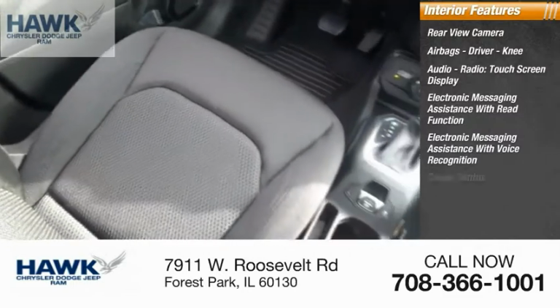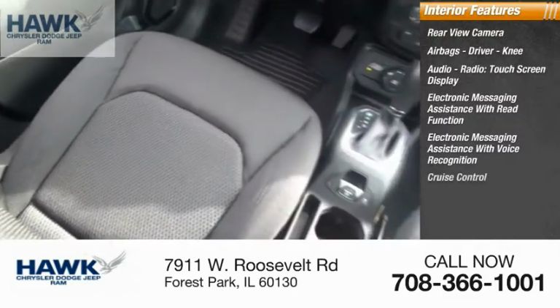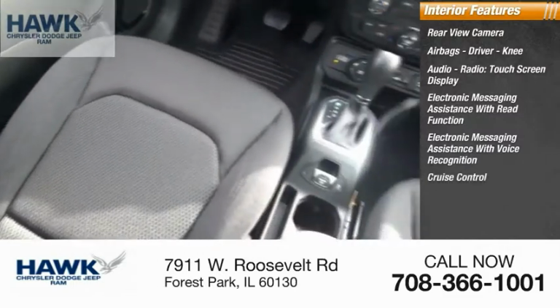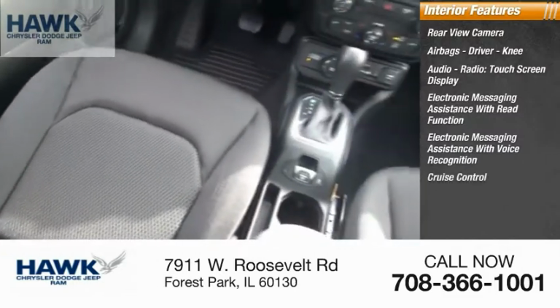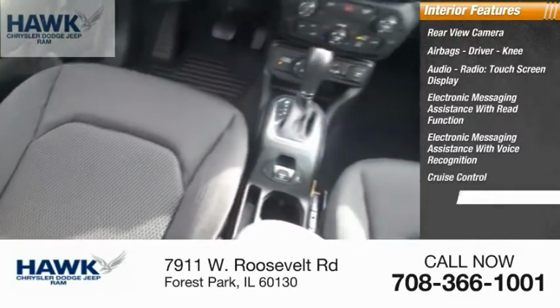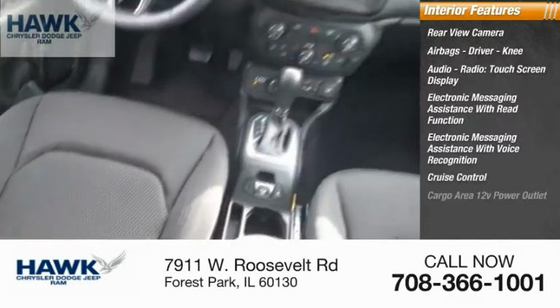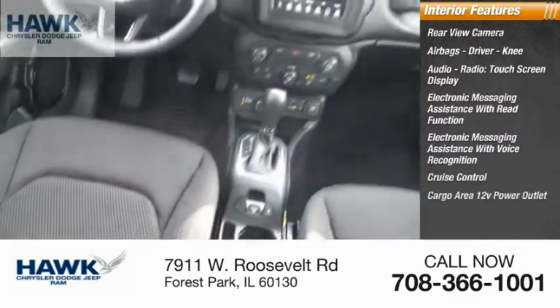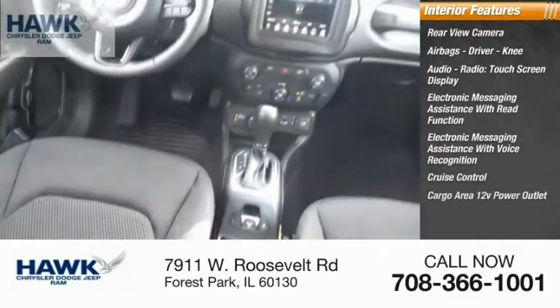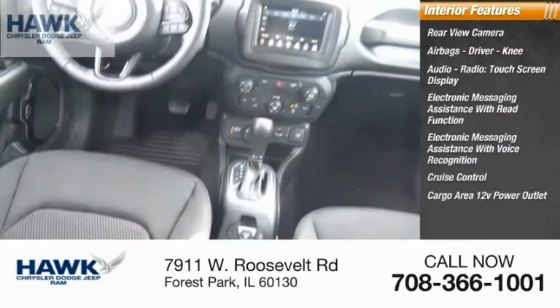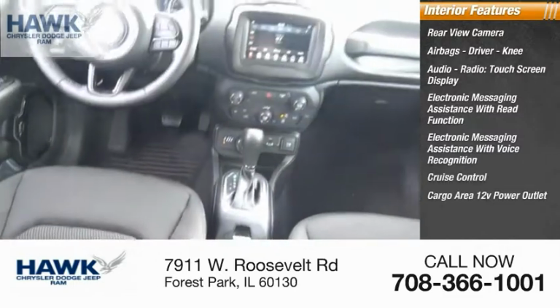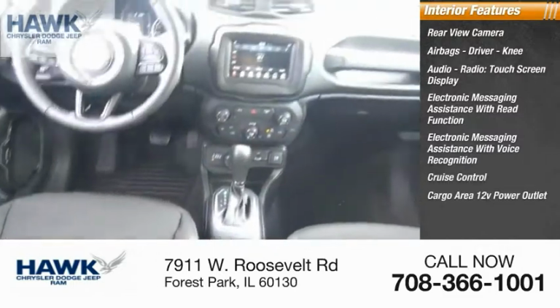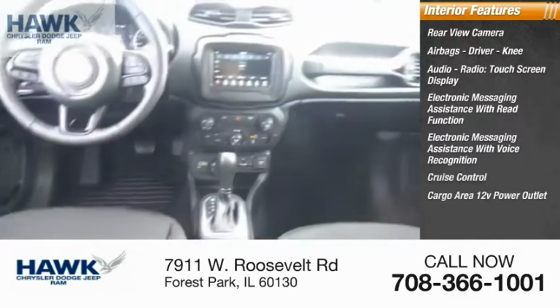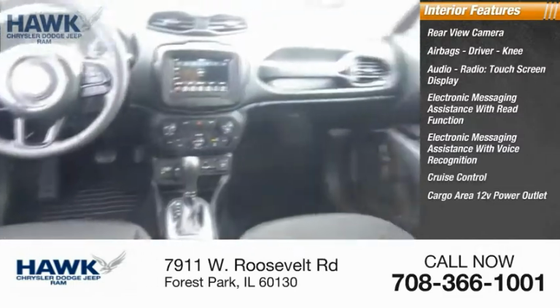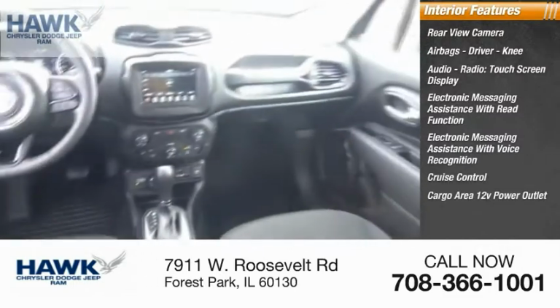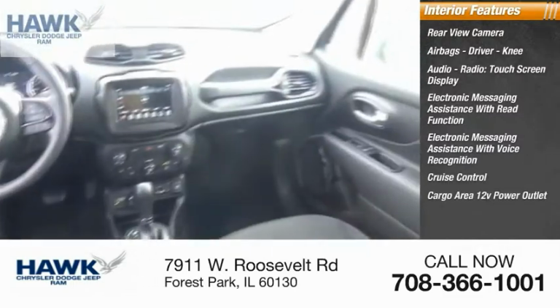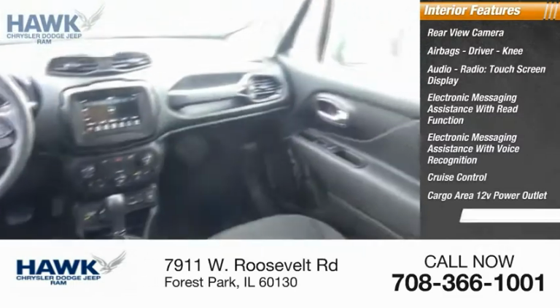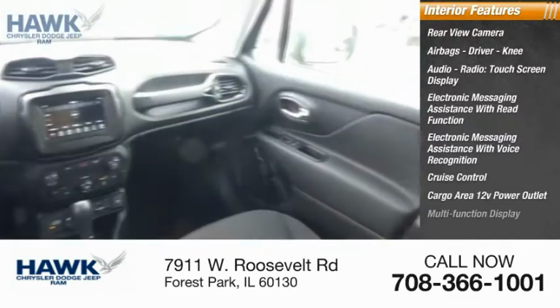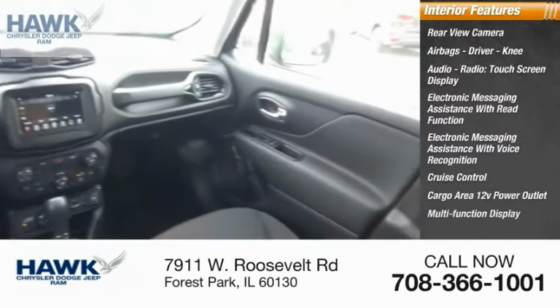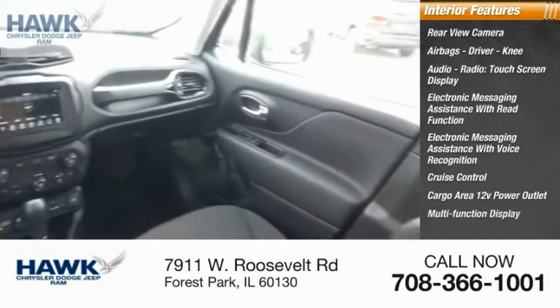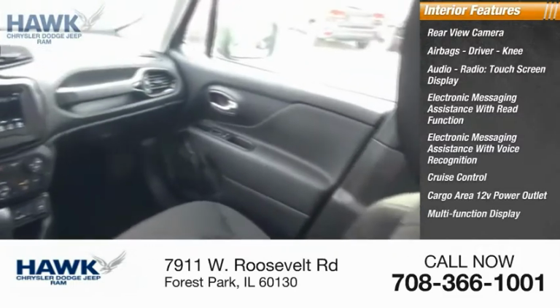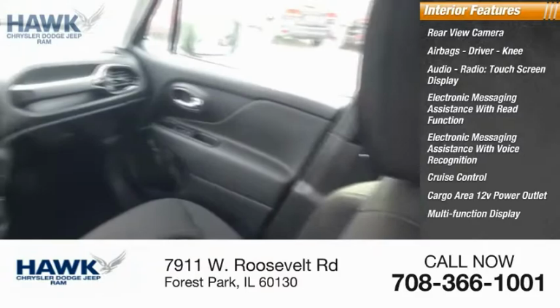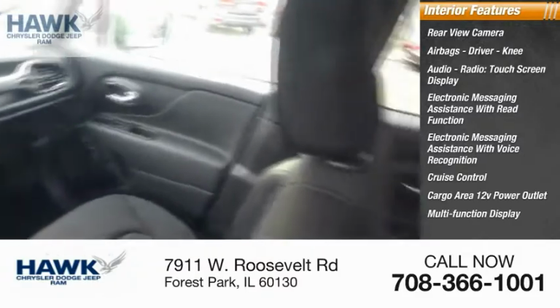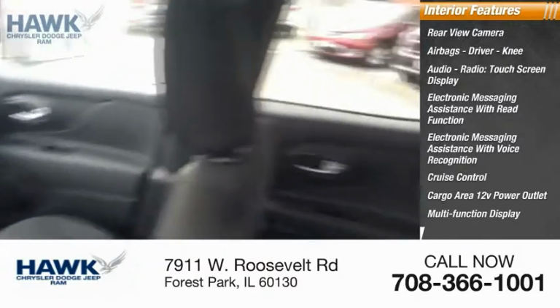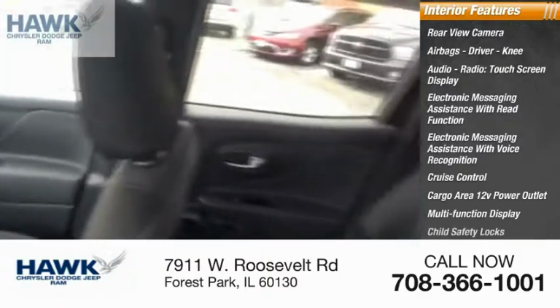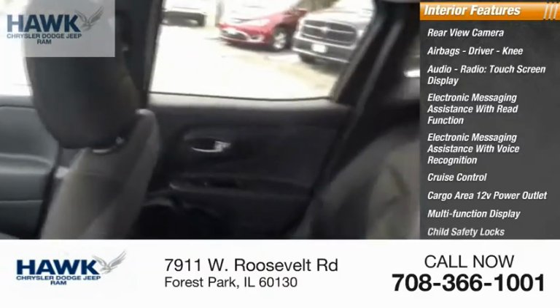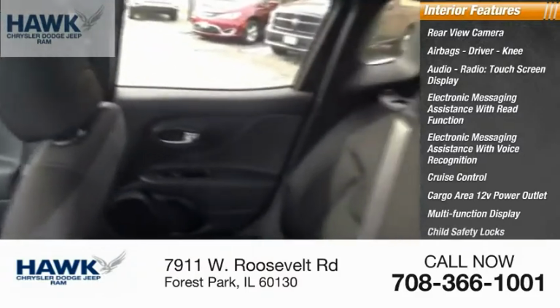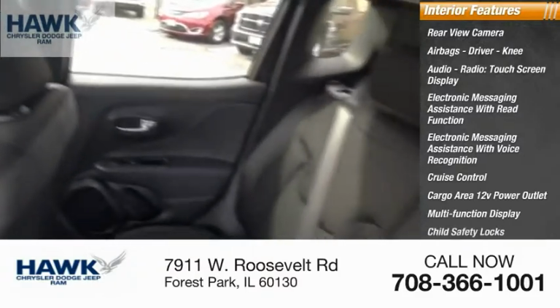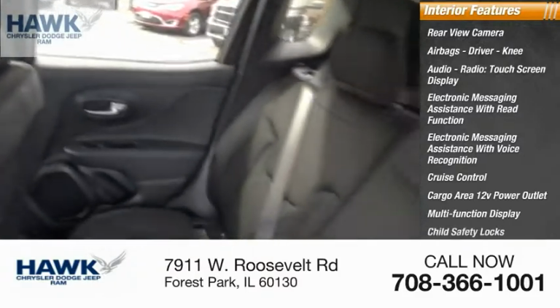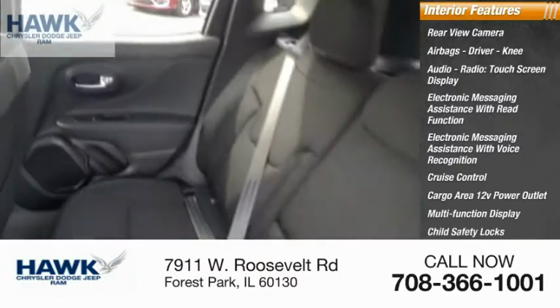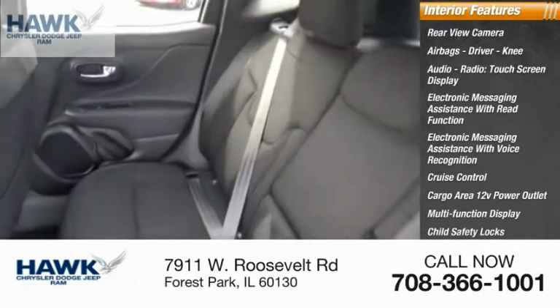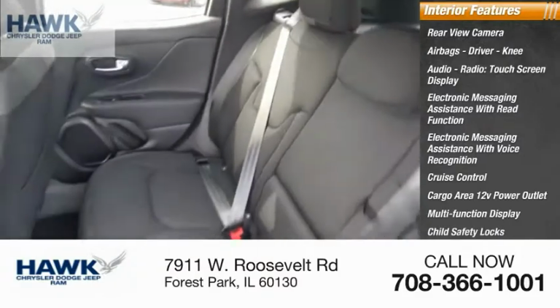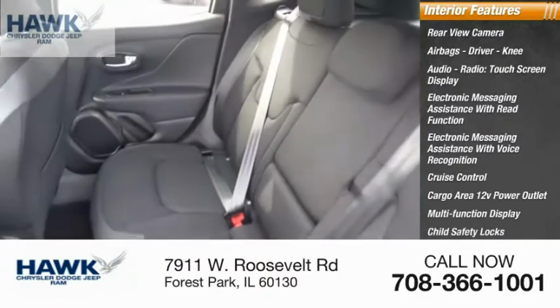Cruise control, cargo area 12-volt power outlet, multifunction display, child safety locks, power steering.